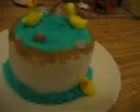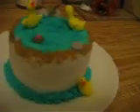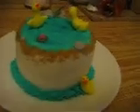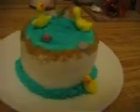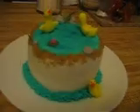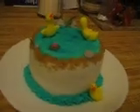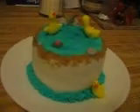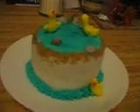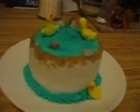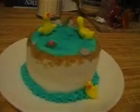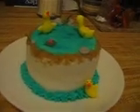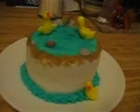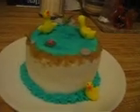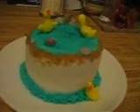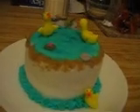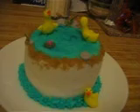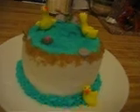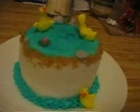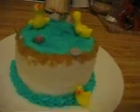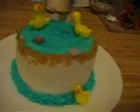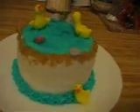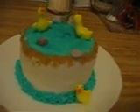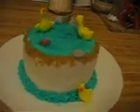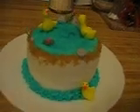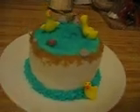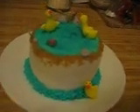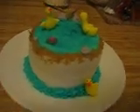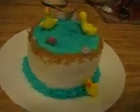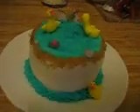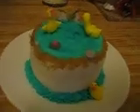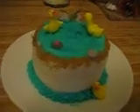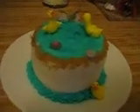And I'm going to do a video on how to make these ducks in just a little bit. Thanks. Bye.